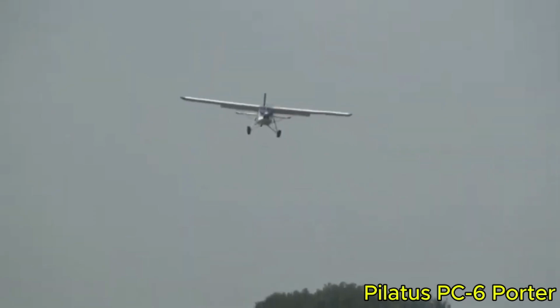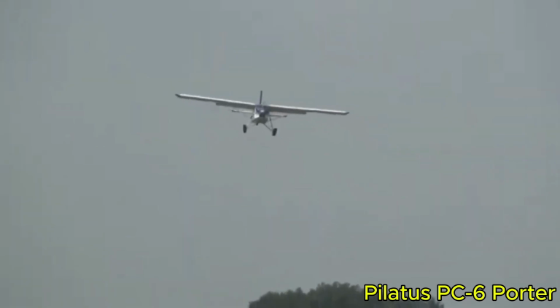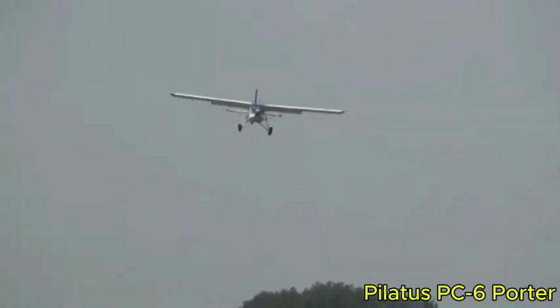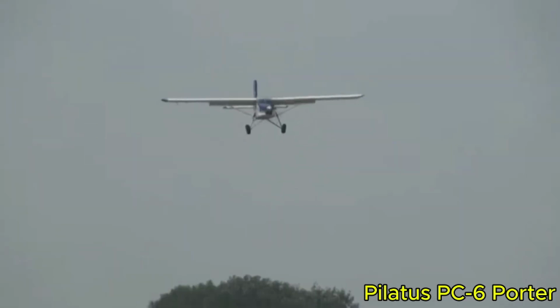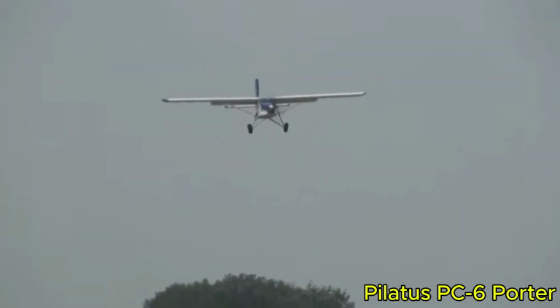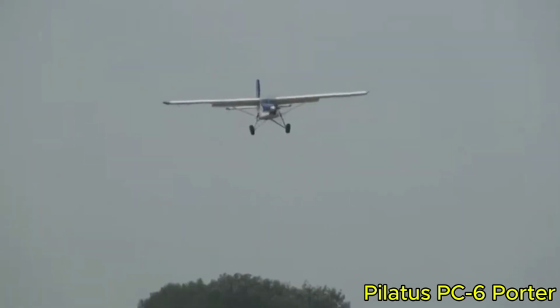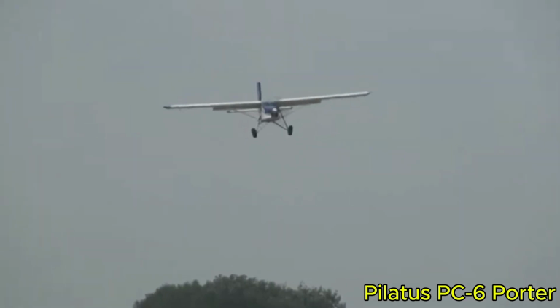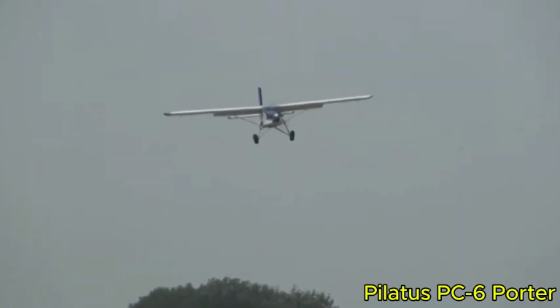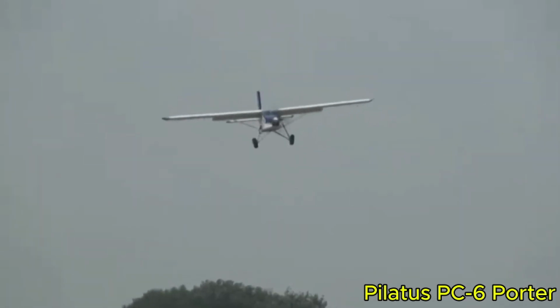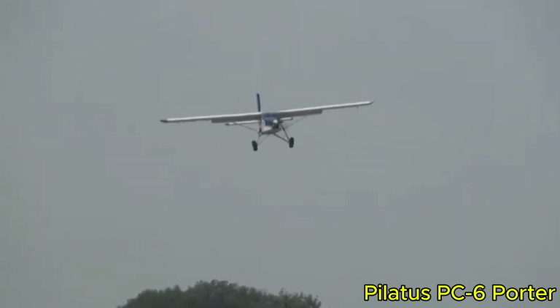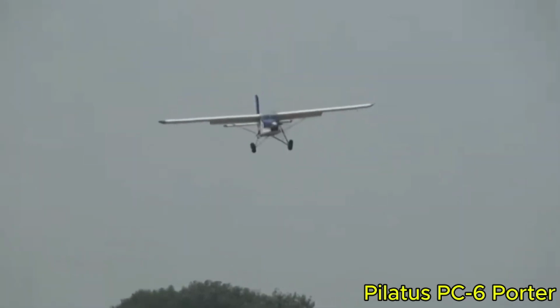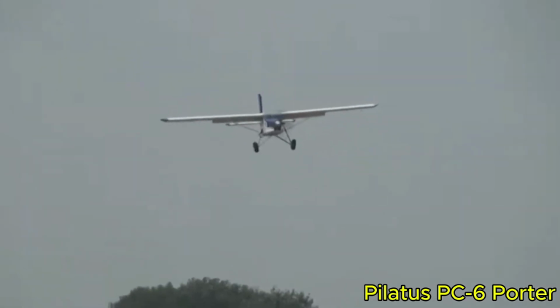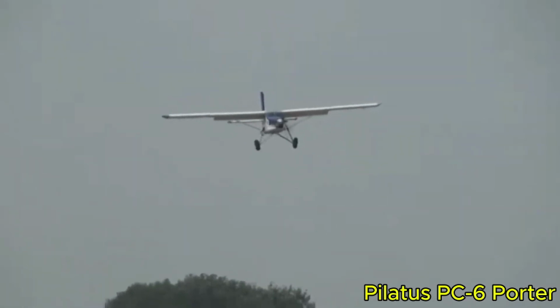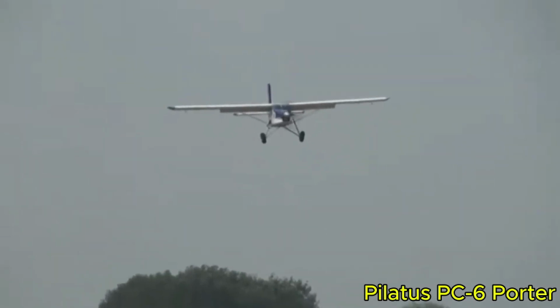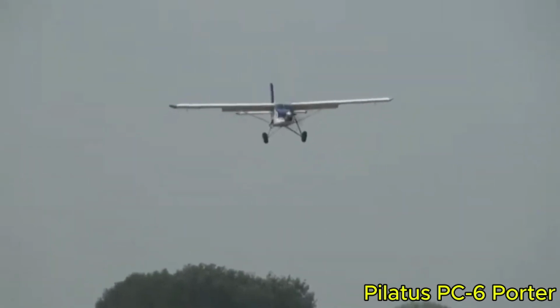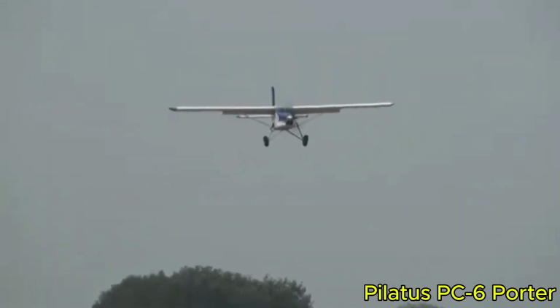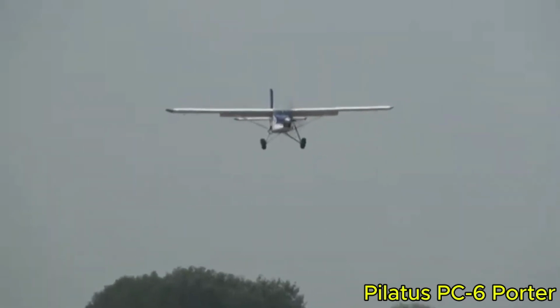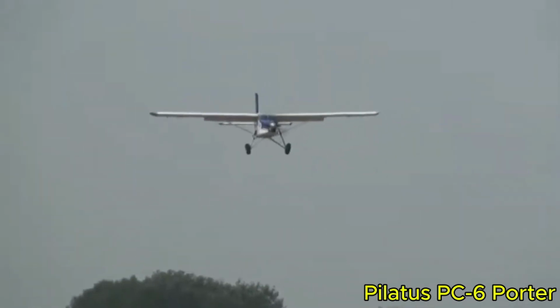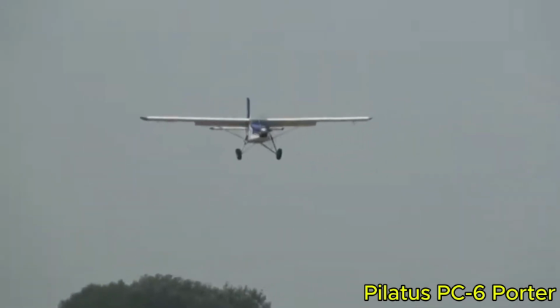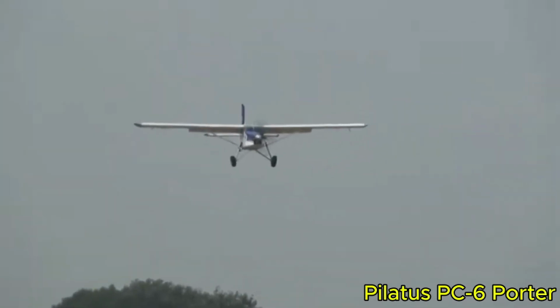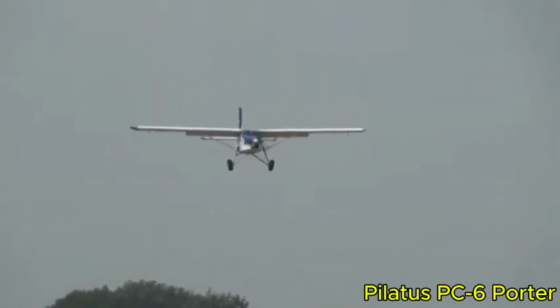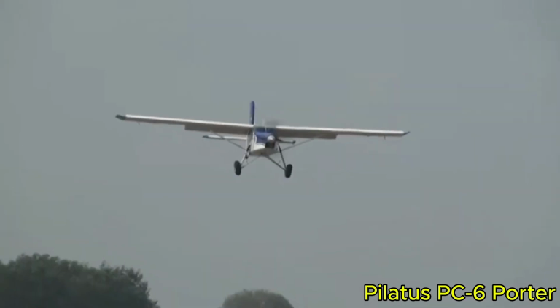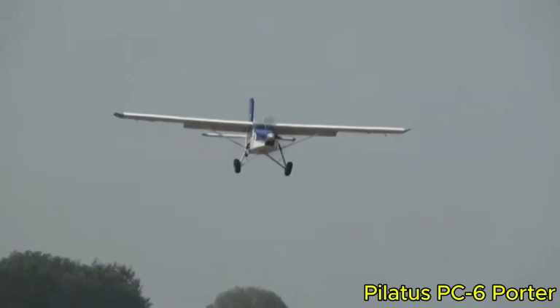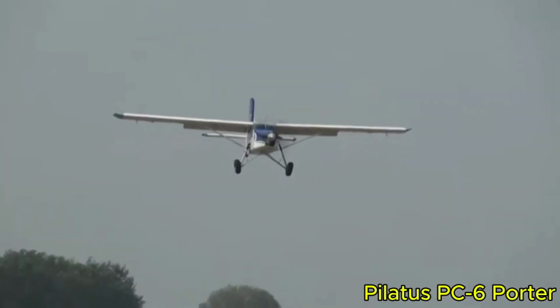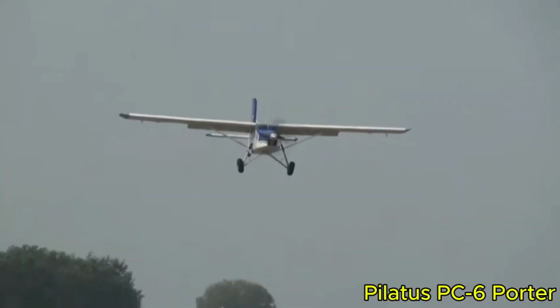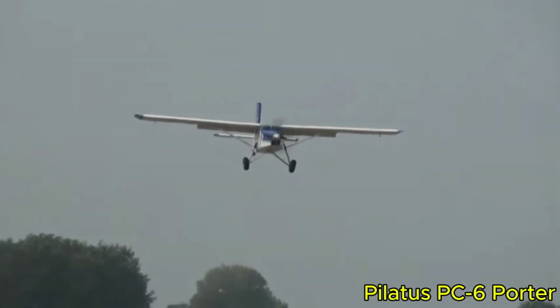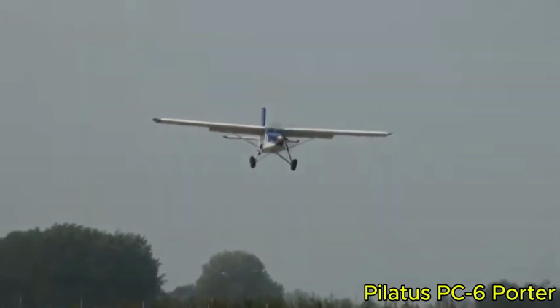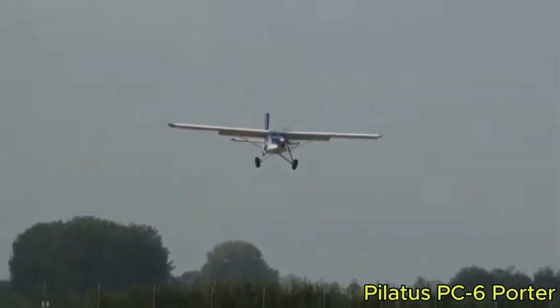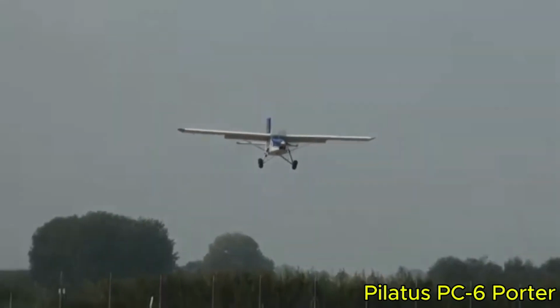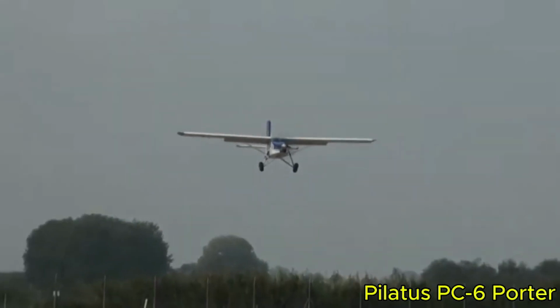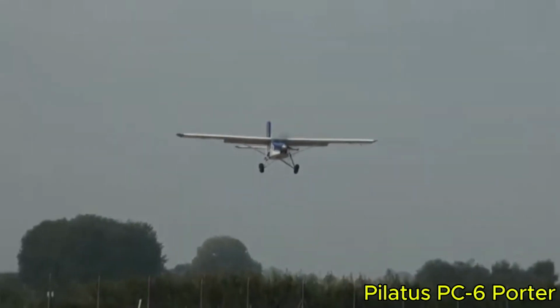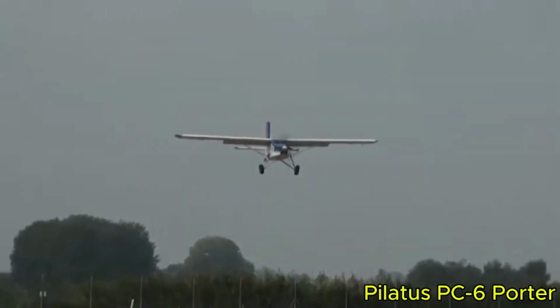The real strength of the PC-6 lies in its ability to transport people or cargo to high-altitude areas, operate from glacier snow, gravel, or even floats, and return to service reliably the next day. Straightforward, tough, highly practical, and widely respected, the Porter has earned its legendary status.